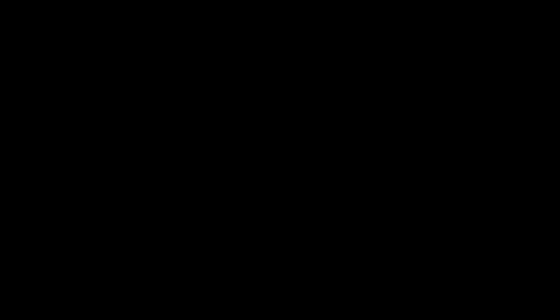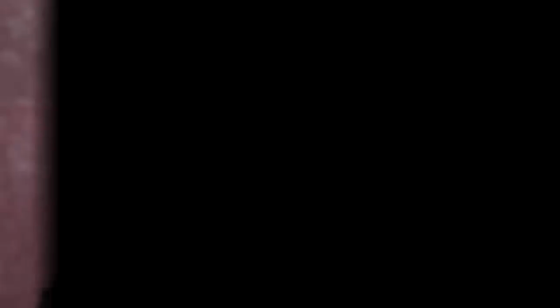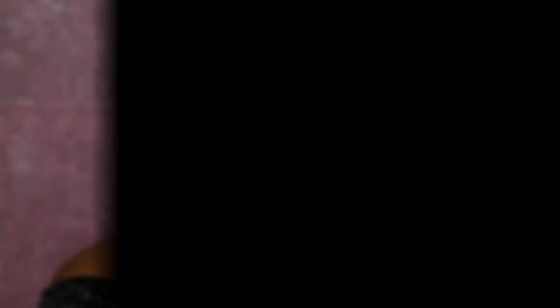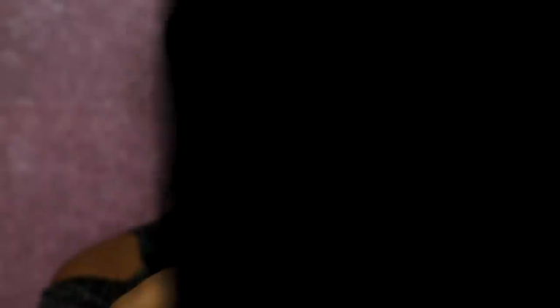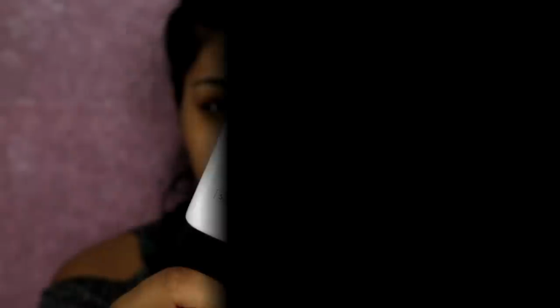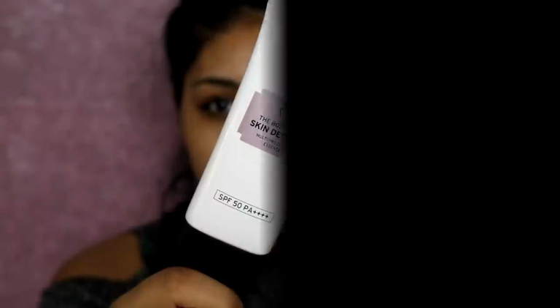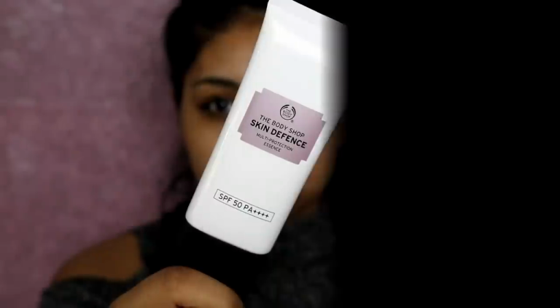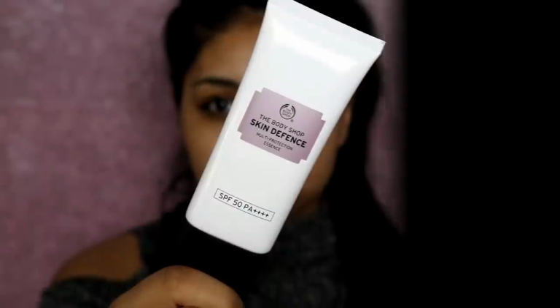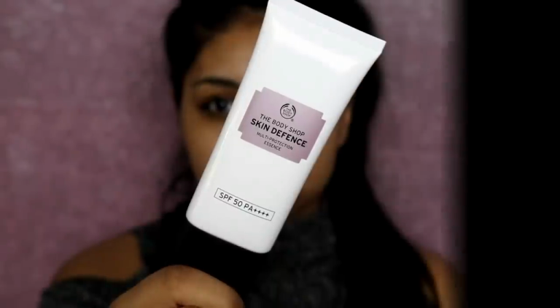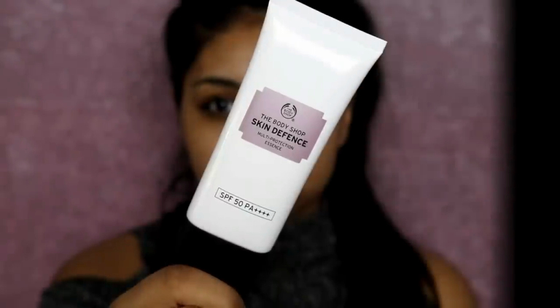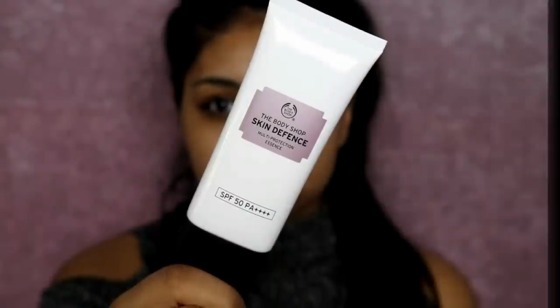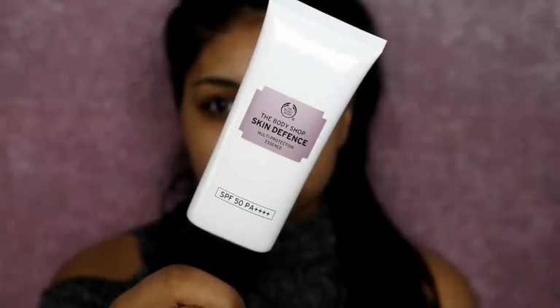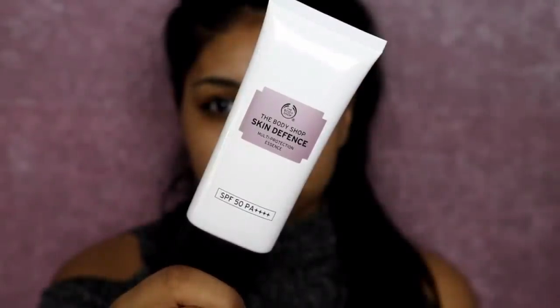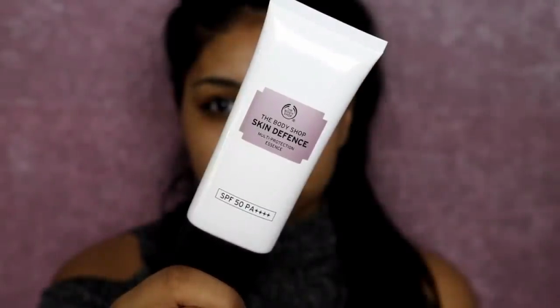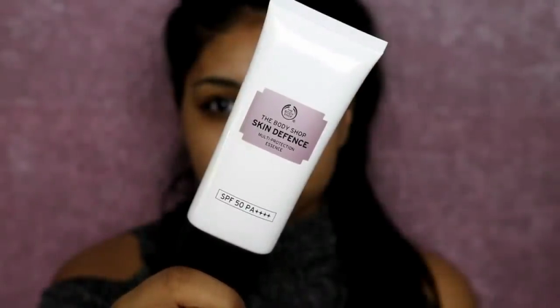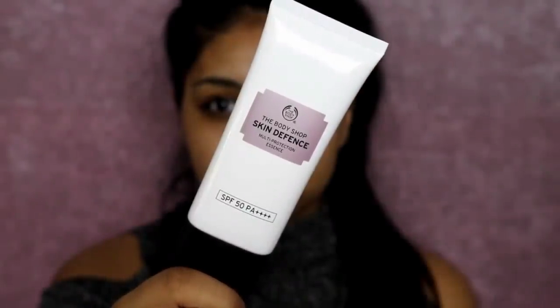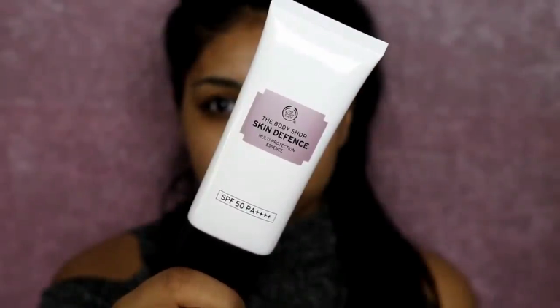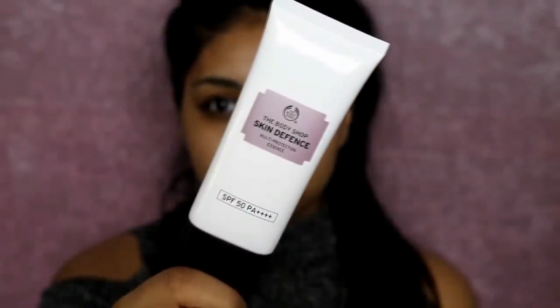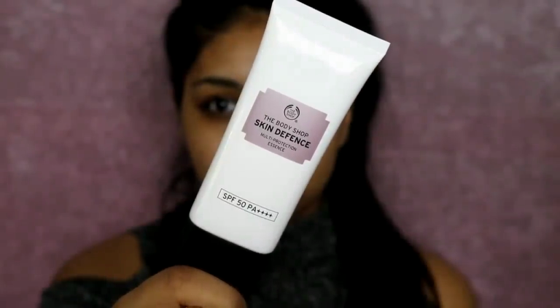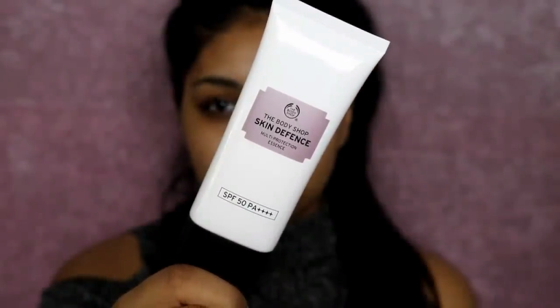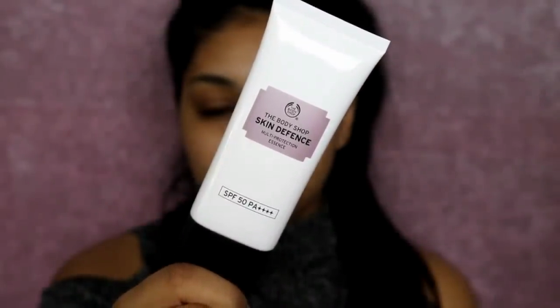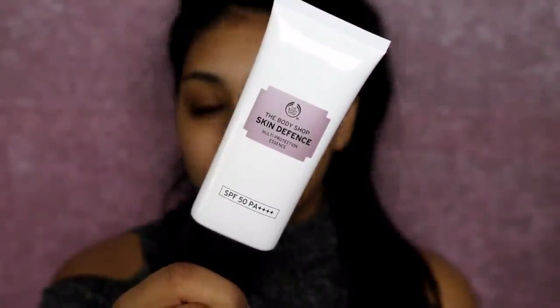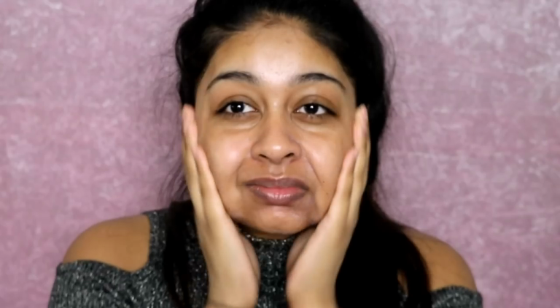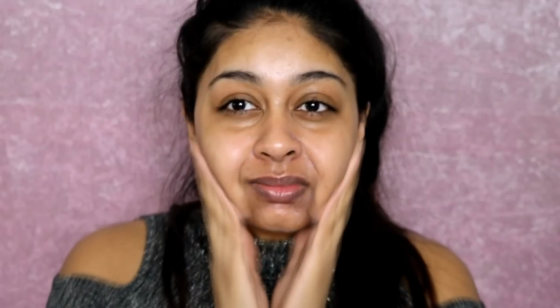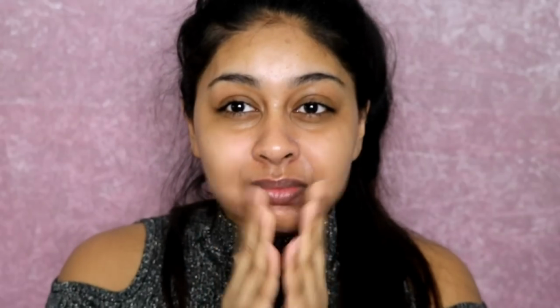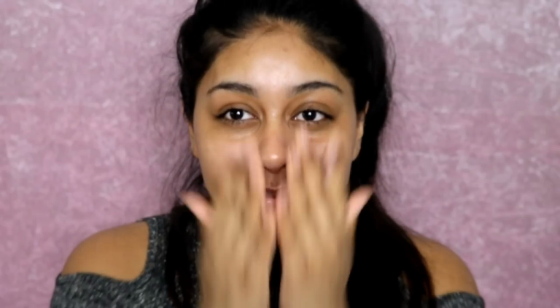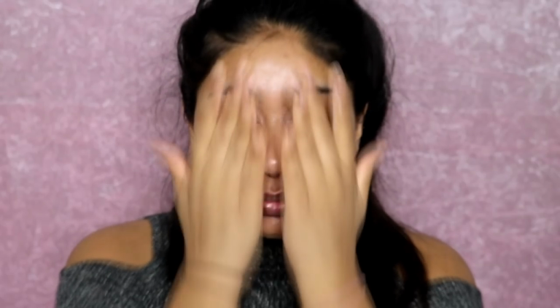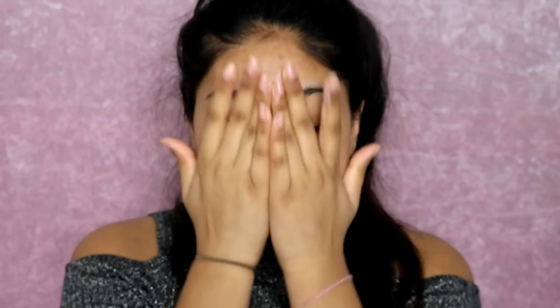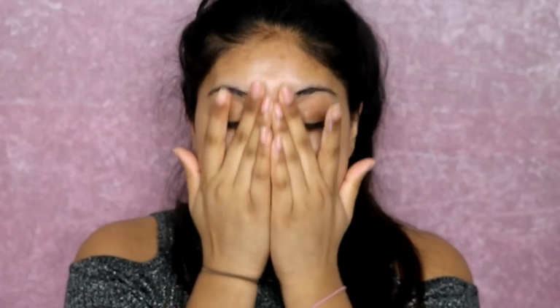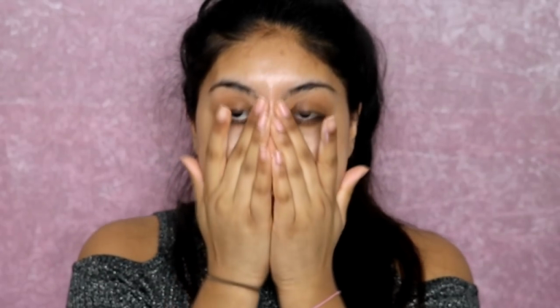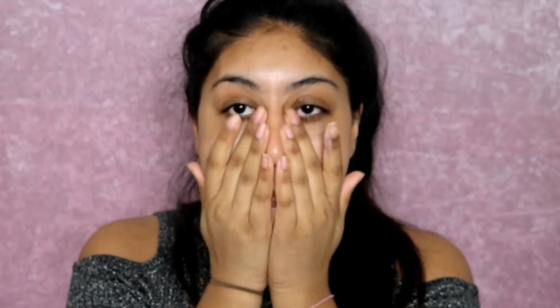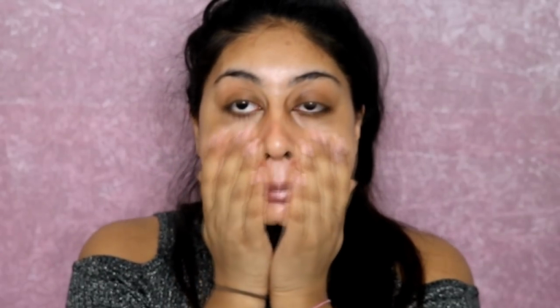Hey everyone, welcome to a well overdue get ready with me video — we're just going to jump straight into it.